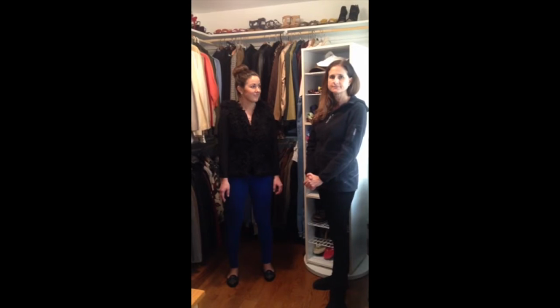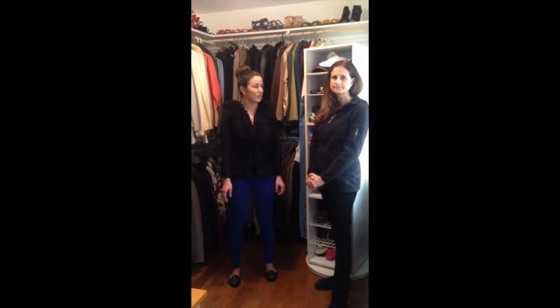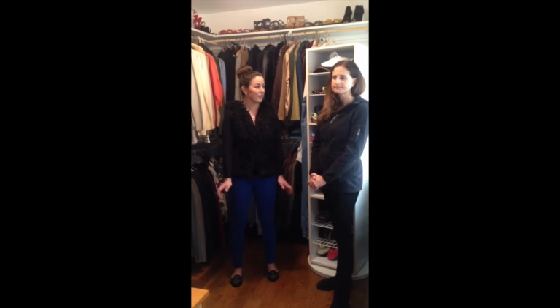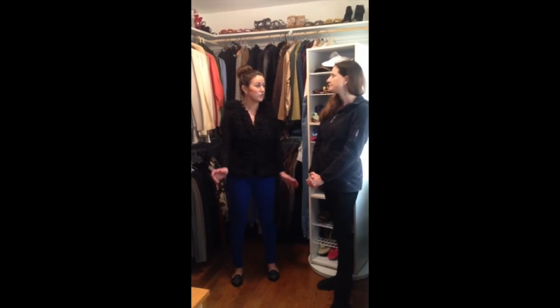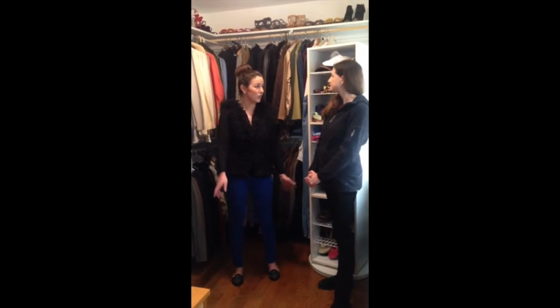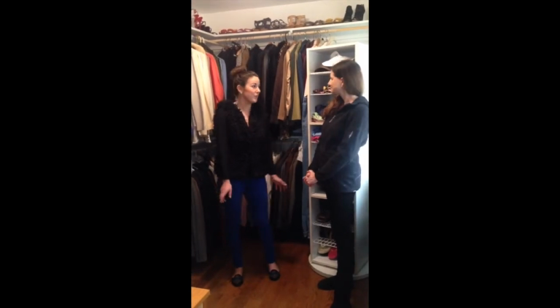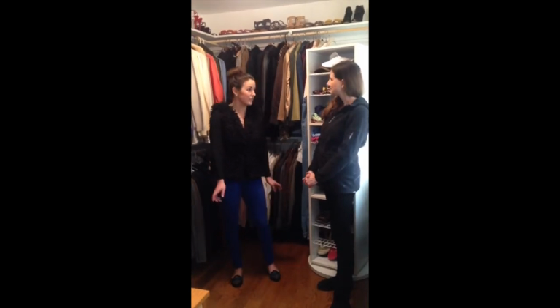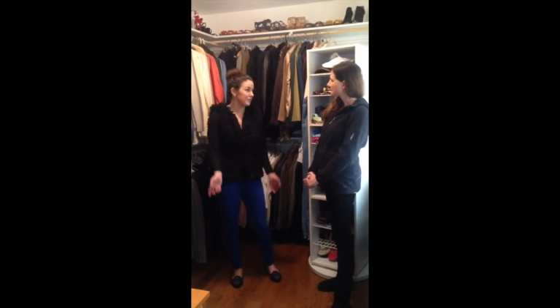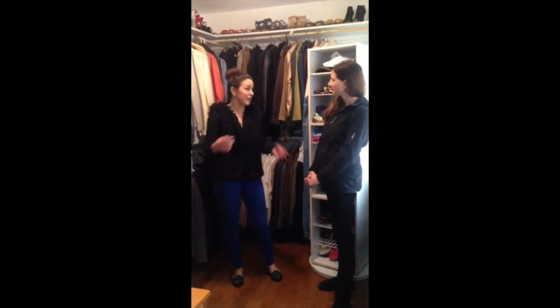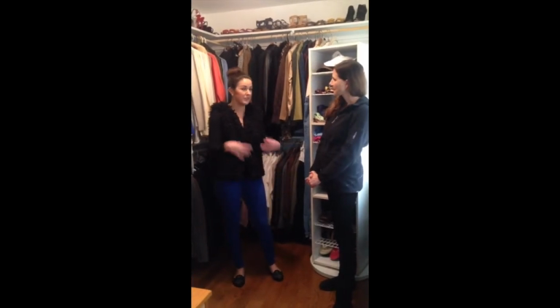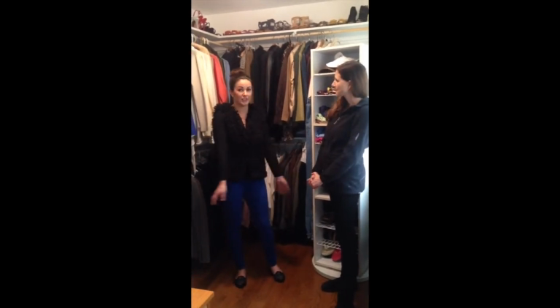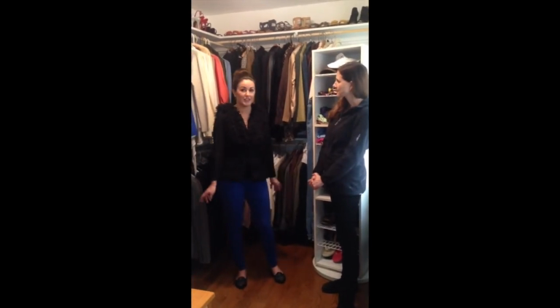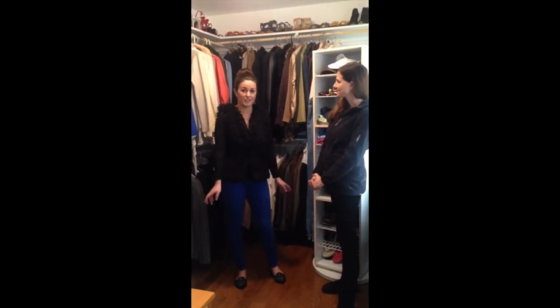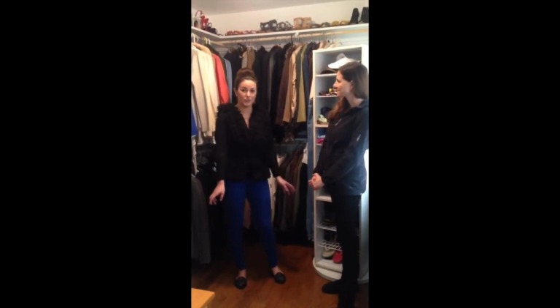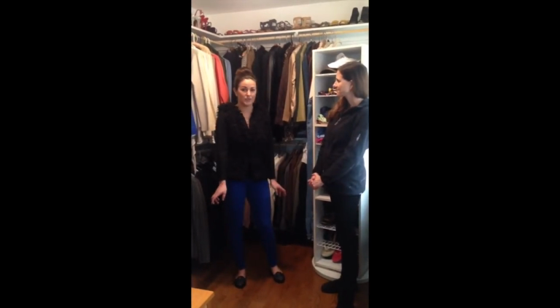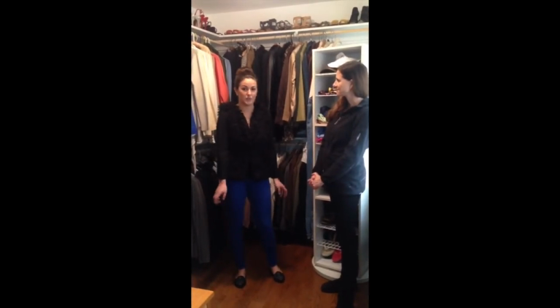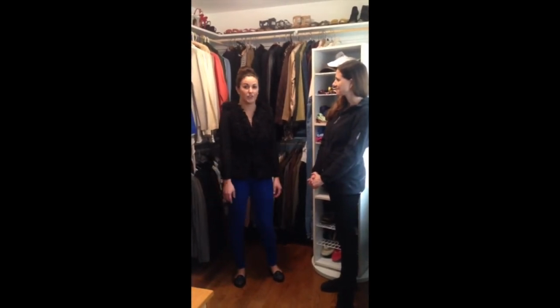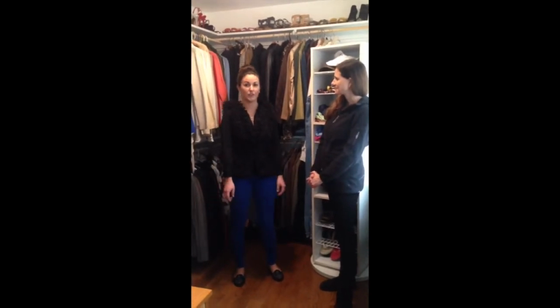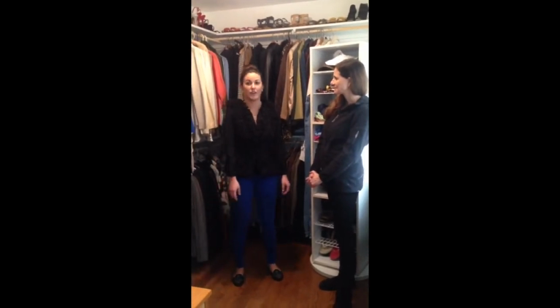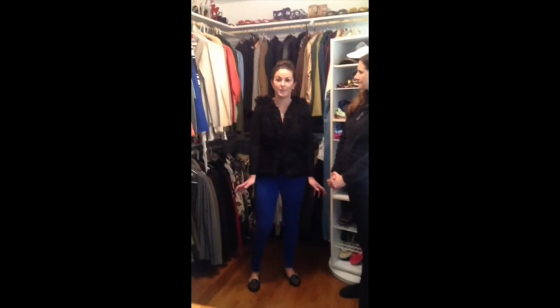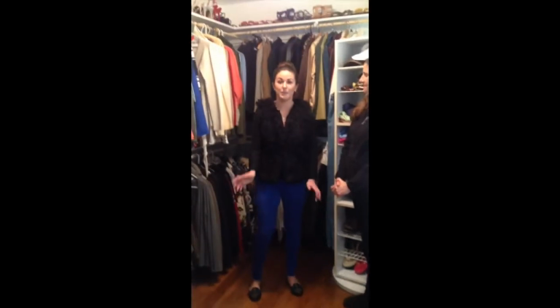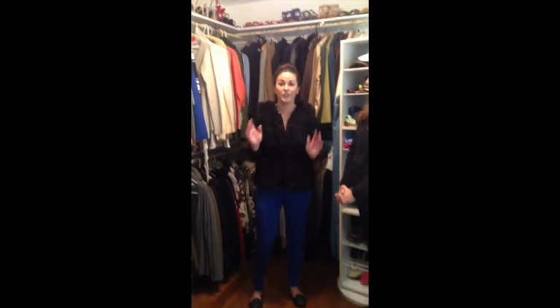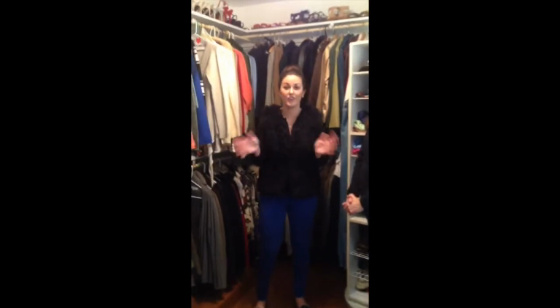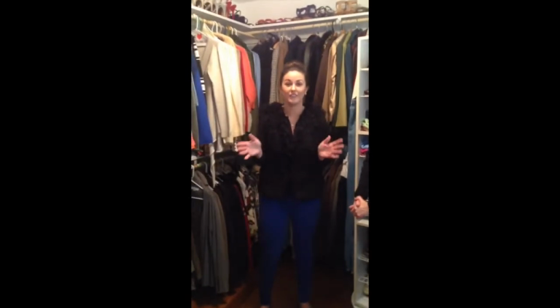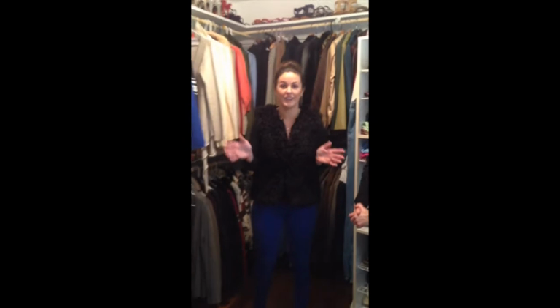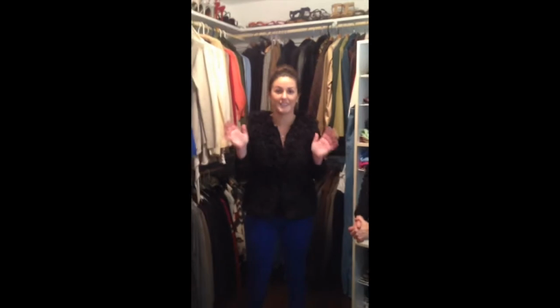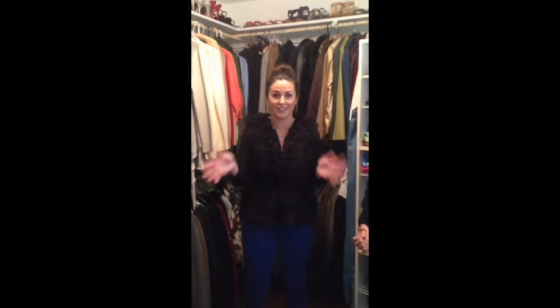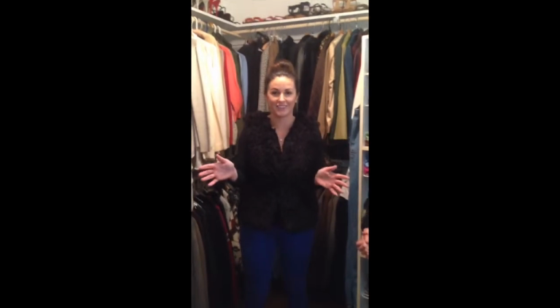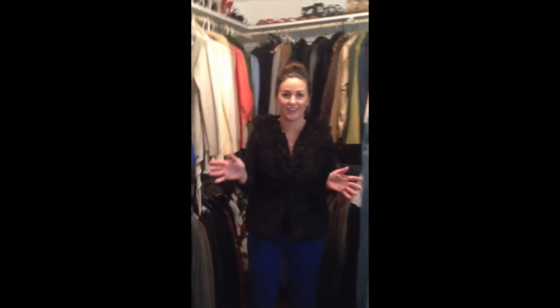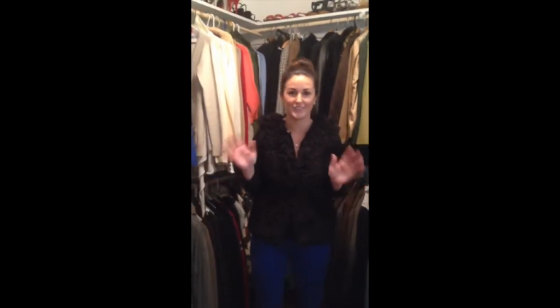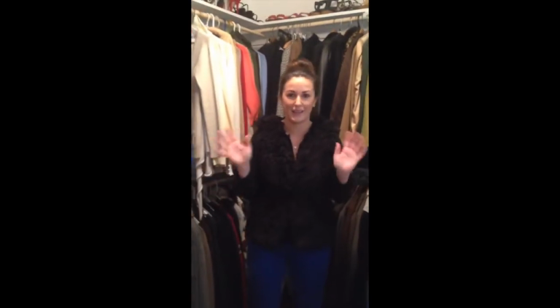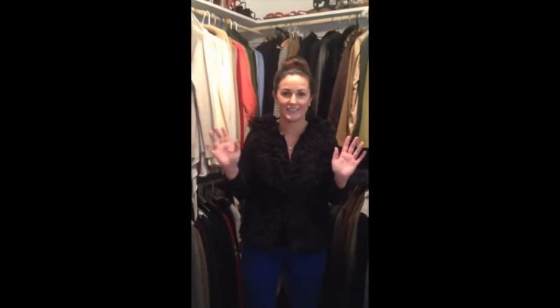Well, thank you so much for letting me come into your closet and do this with you. And be on the lookout for the next closet crash. Bye, guys.